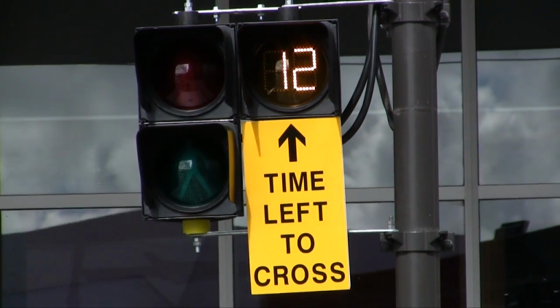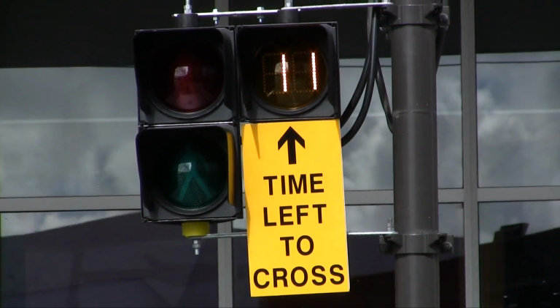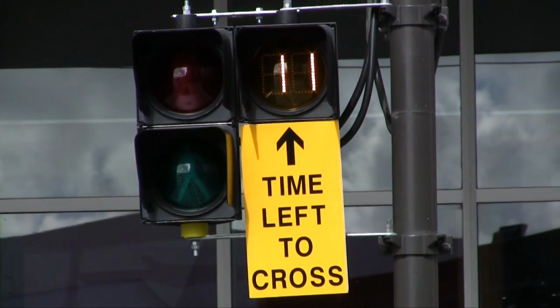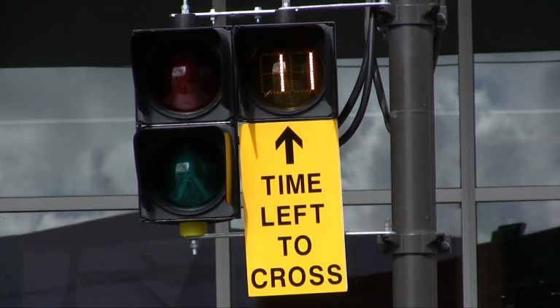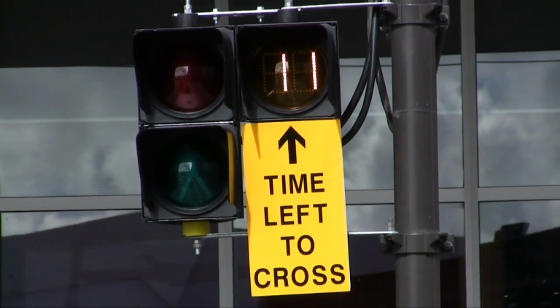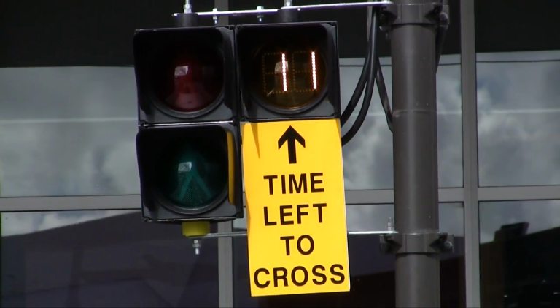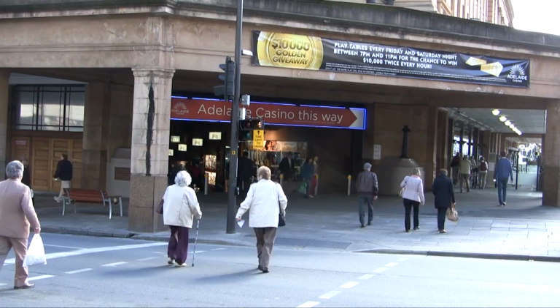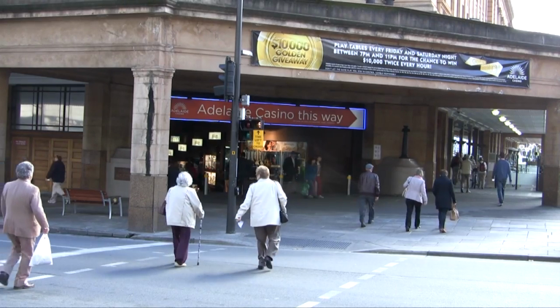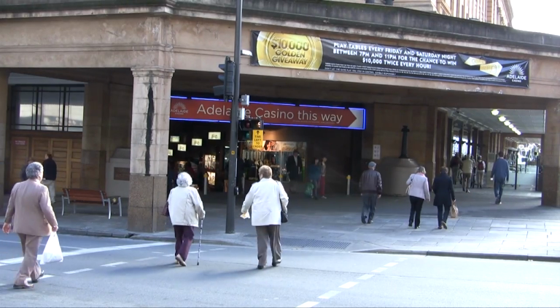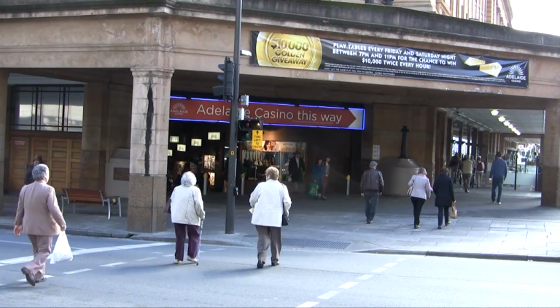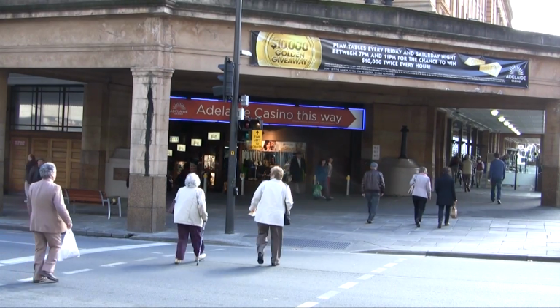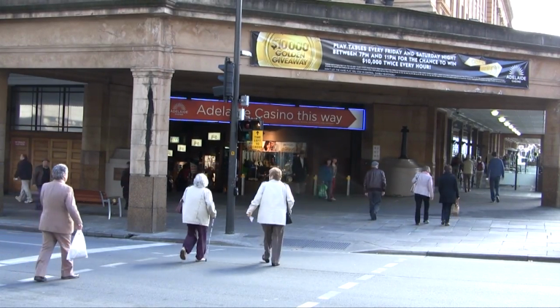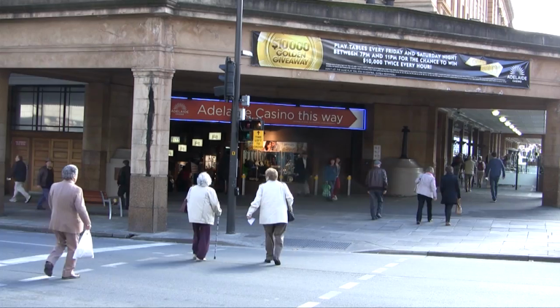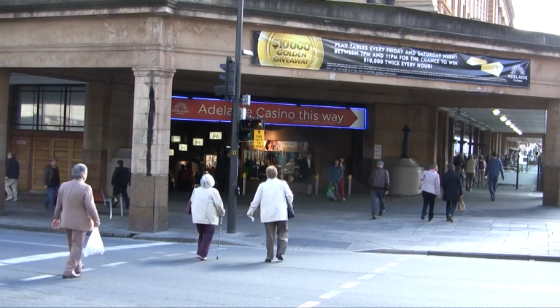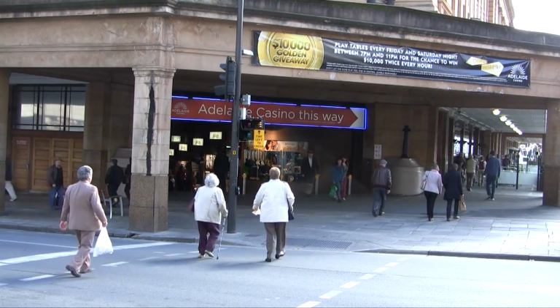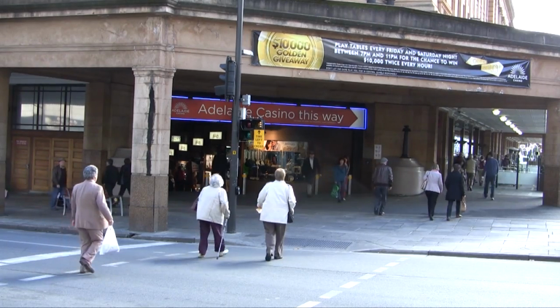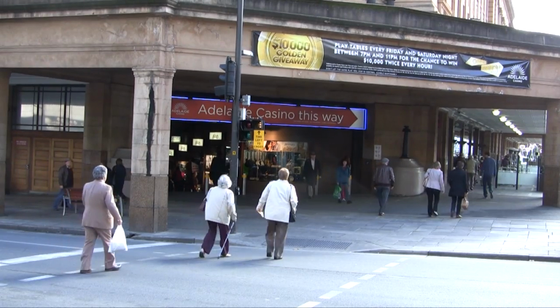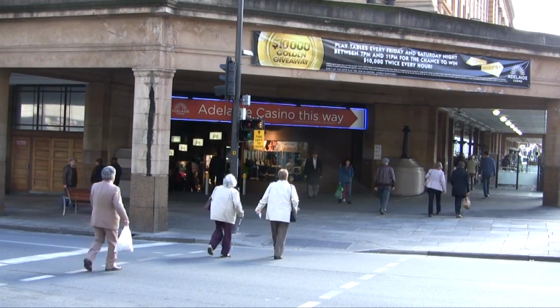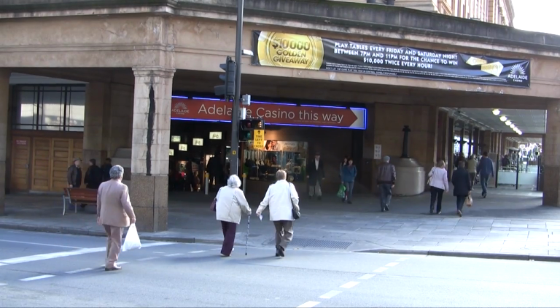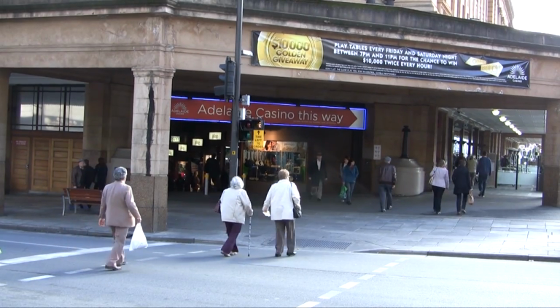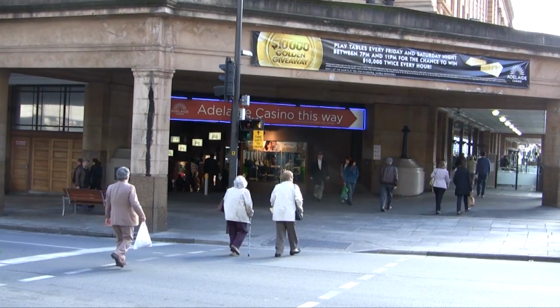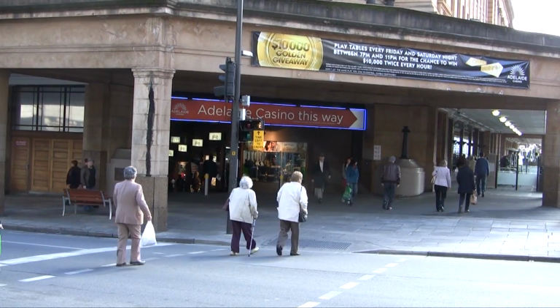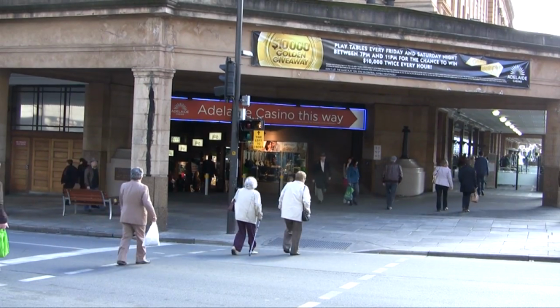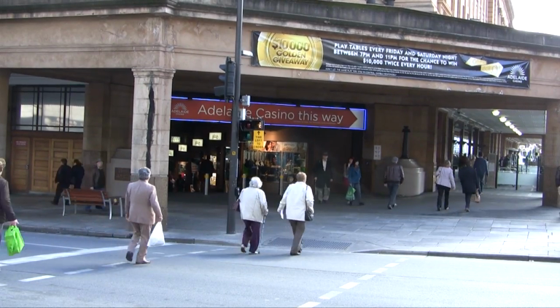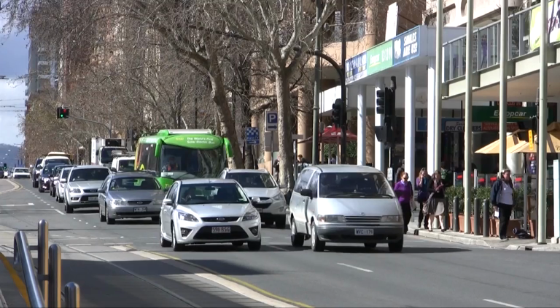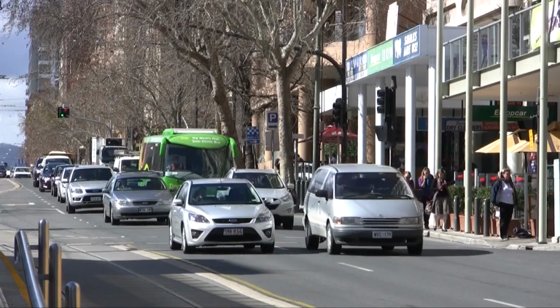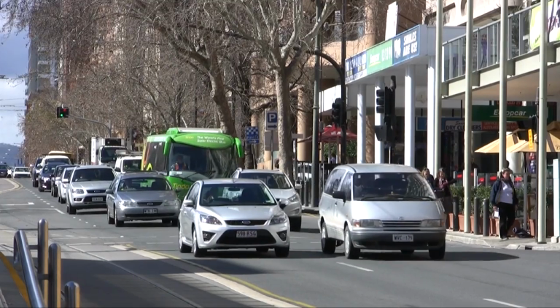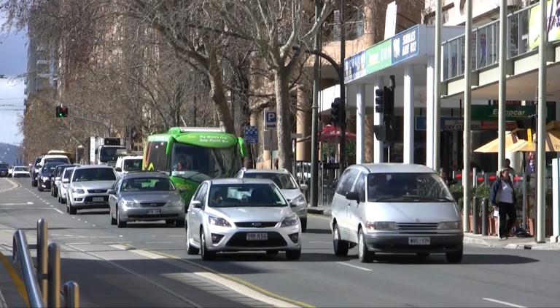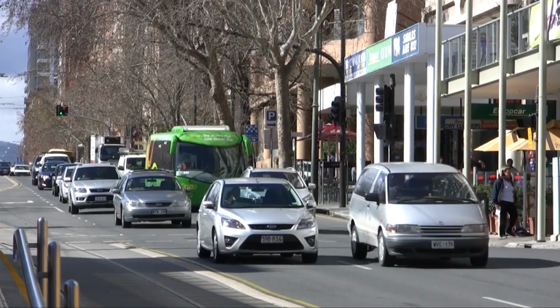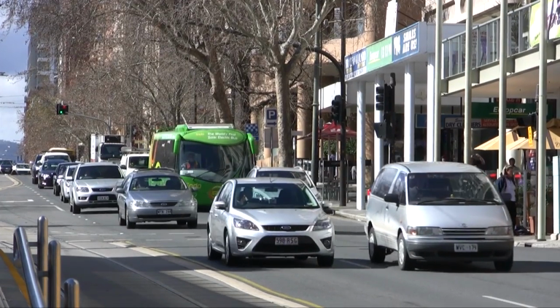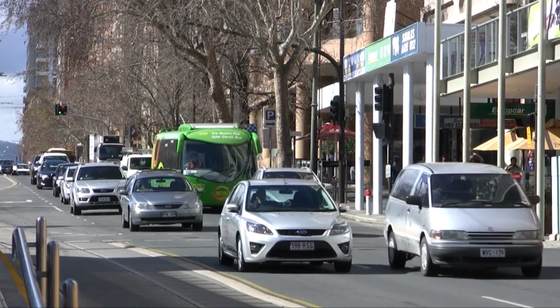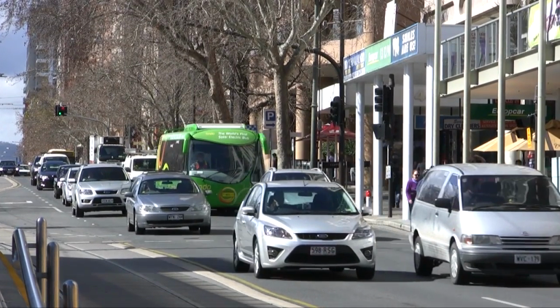The length of time for pedestrians to cross the road has not changed, and so there is no impact on traffic using North Terrace.